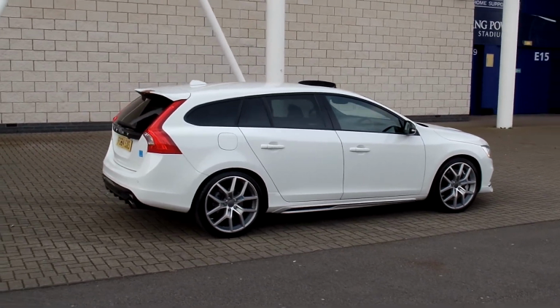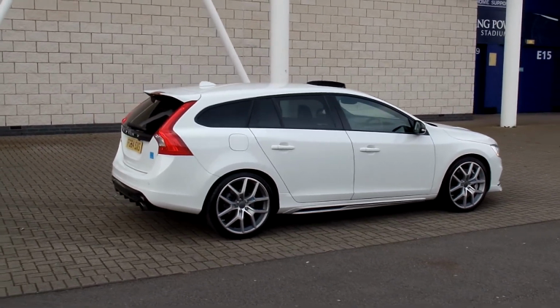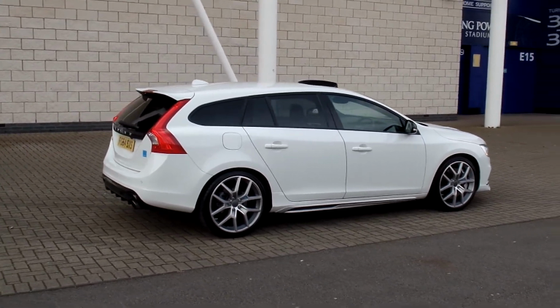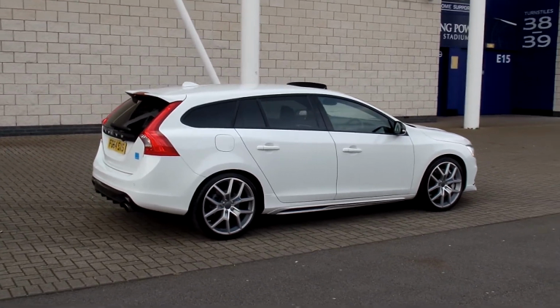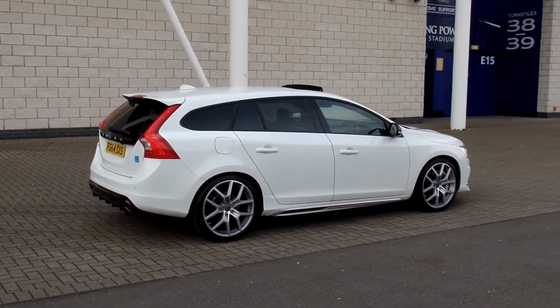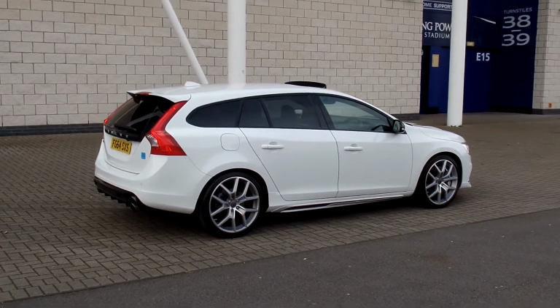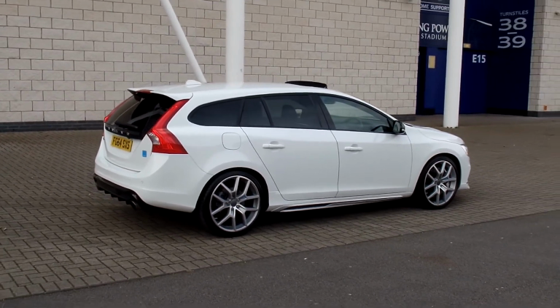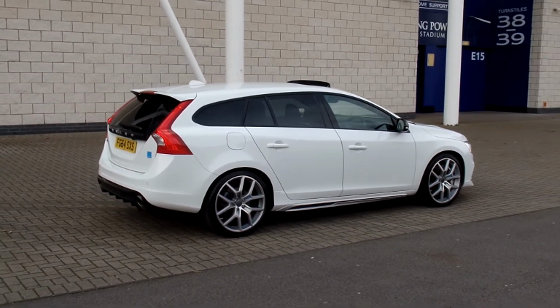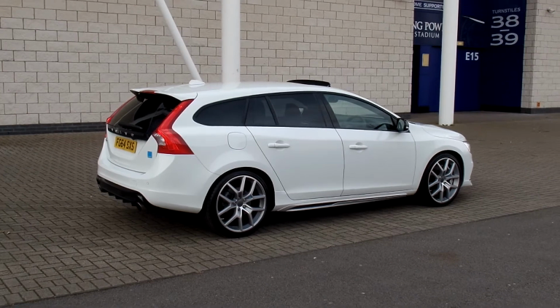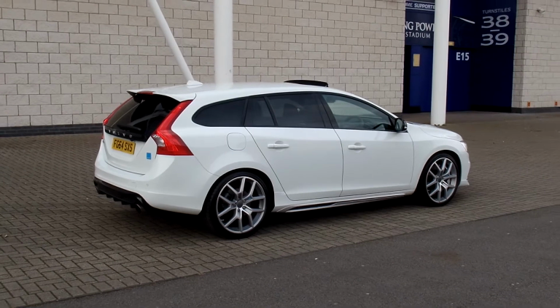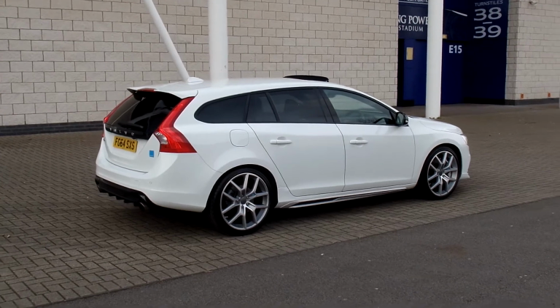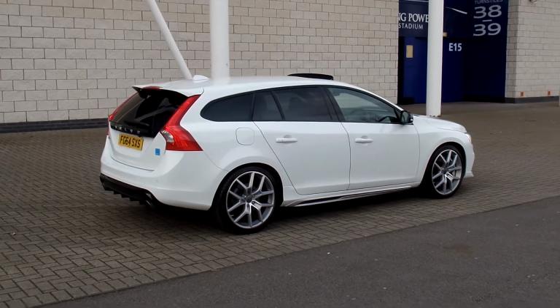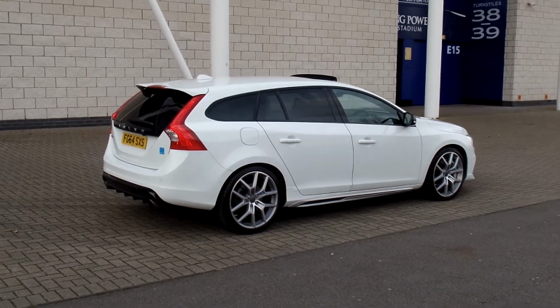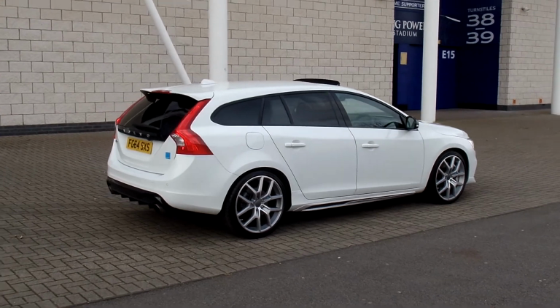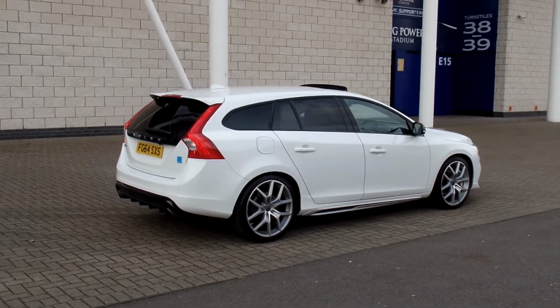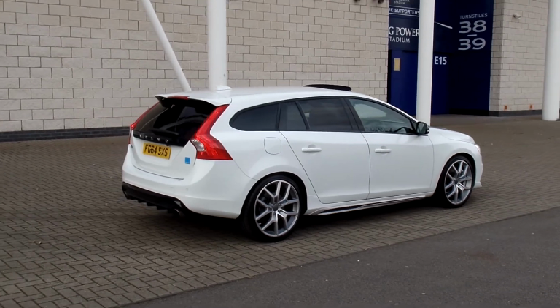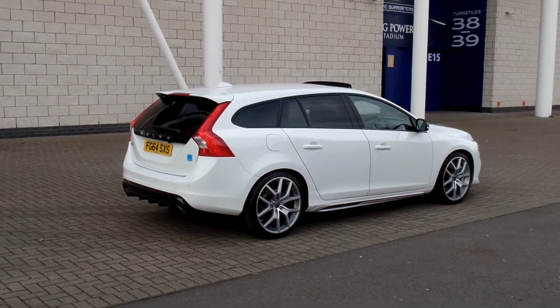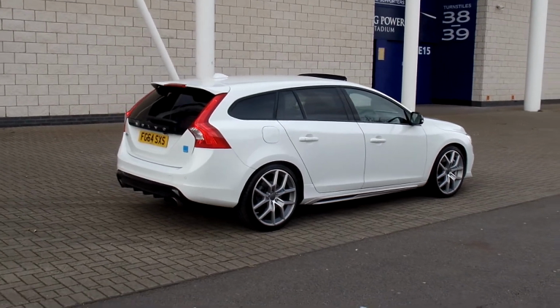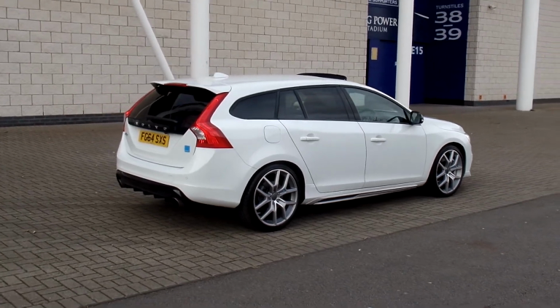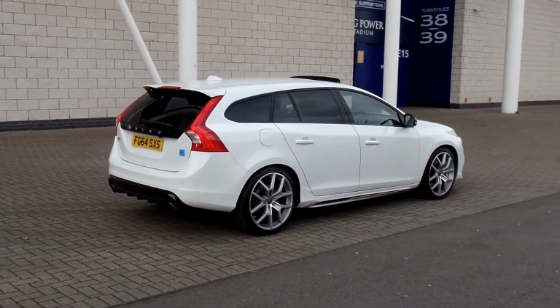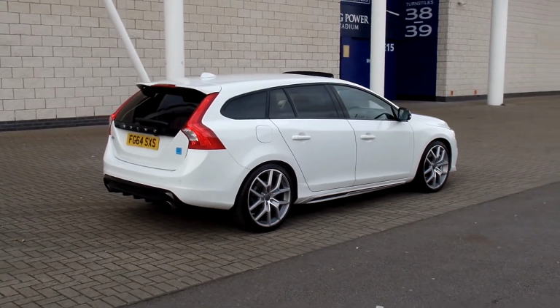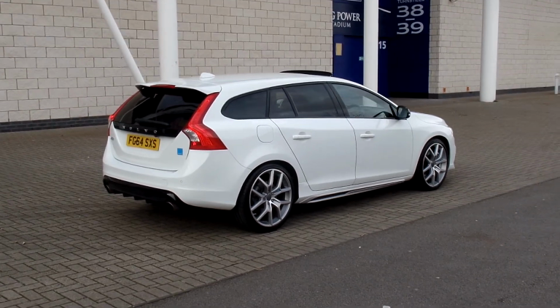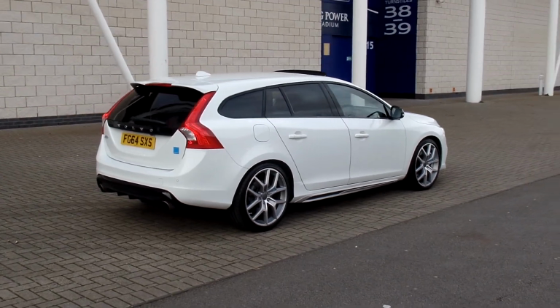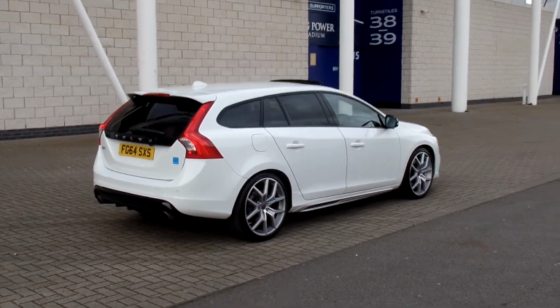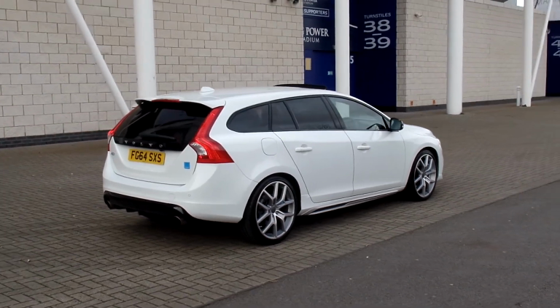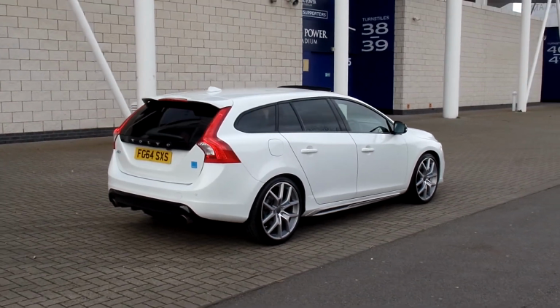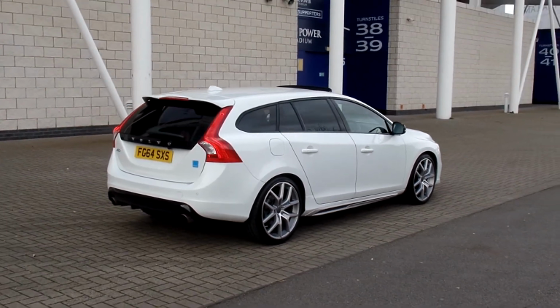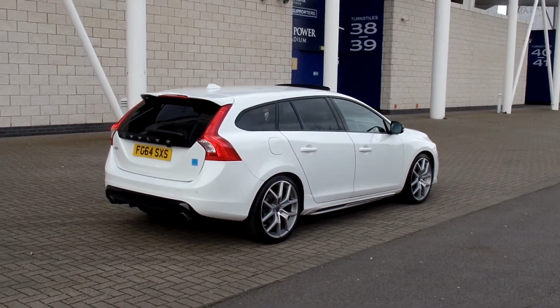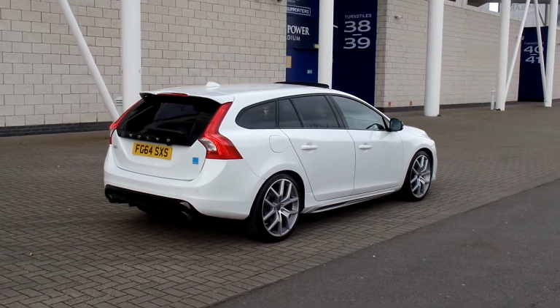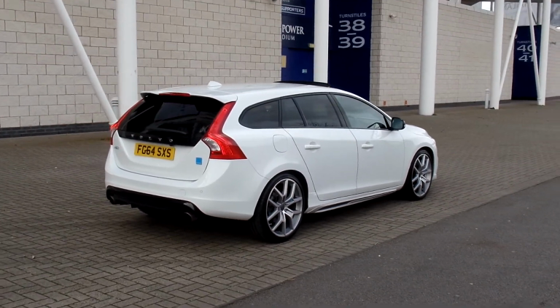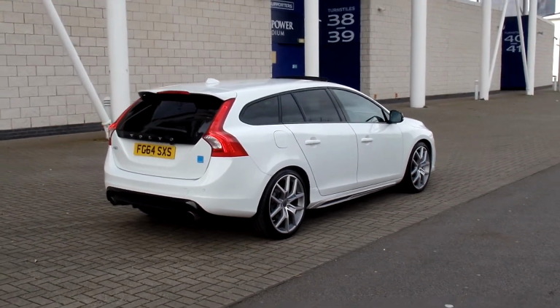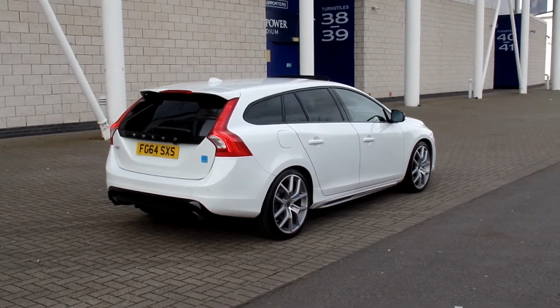It has the voice-activated satellite navigation system, Bluetooth hands-free system, and DAB digital radio.